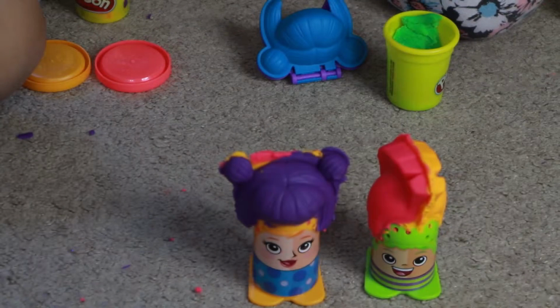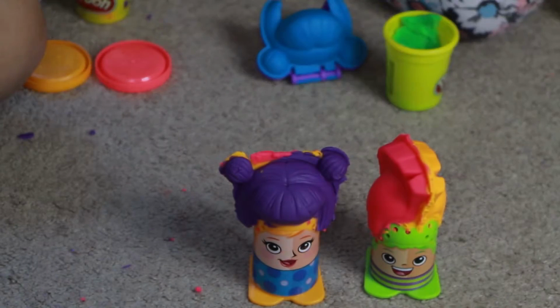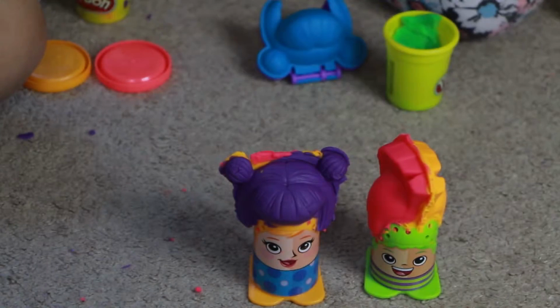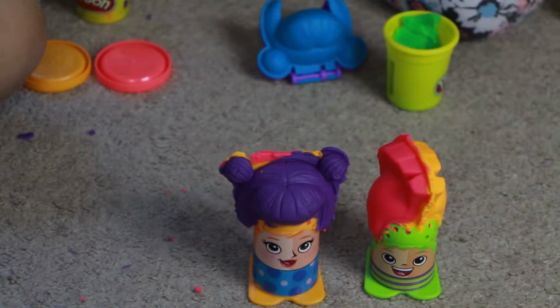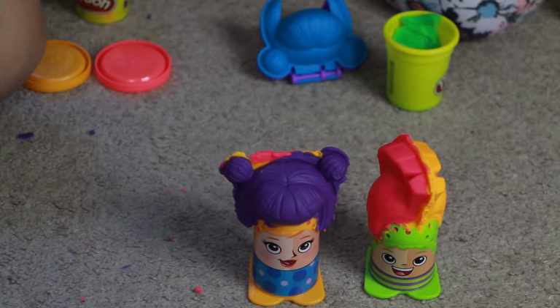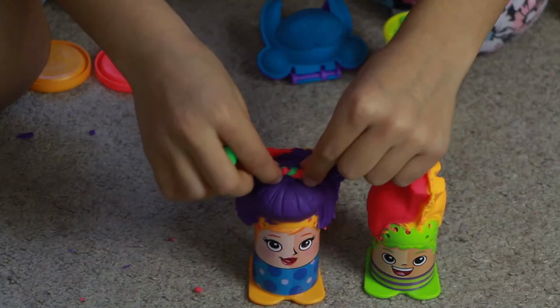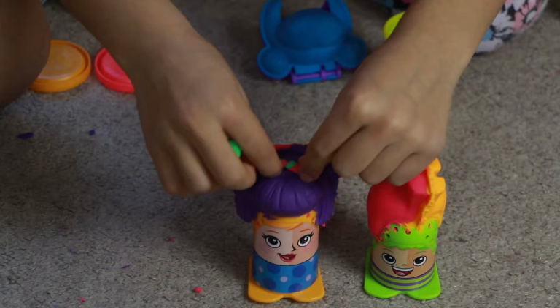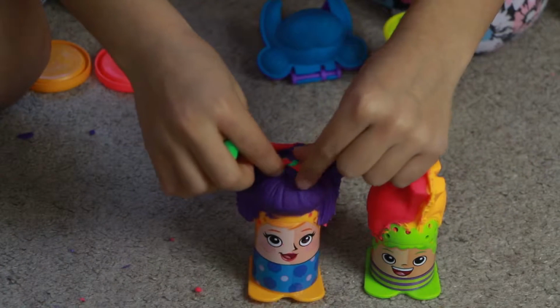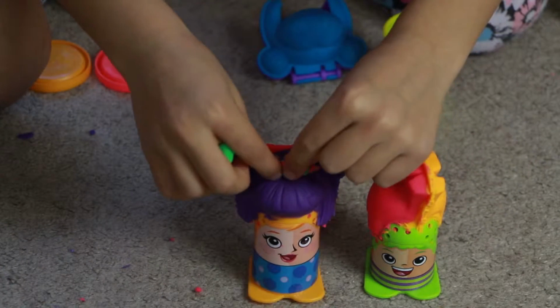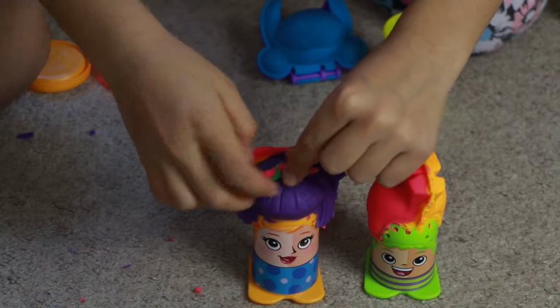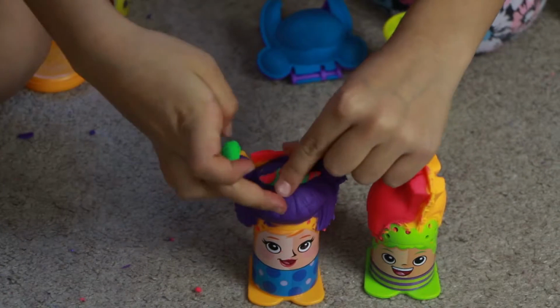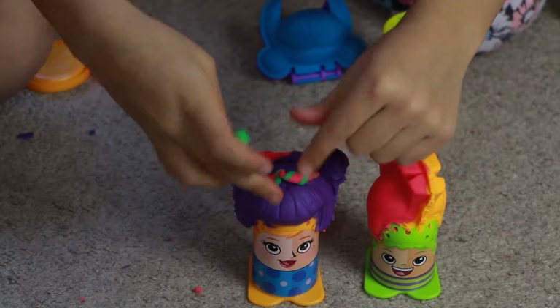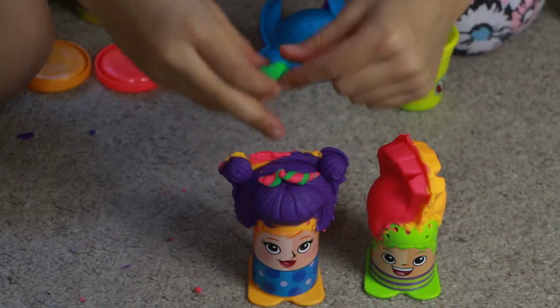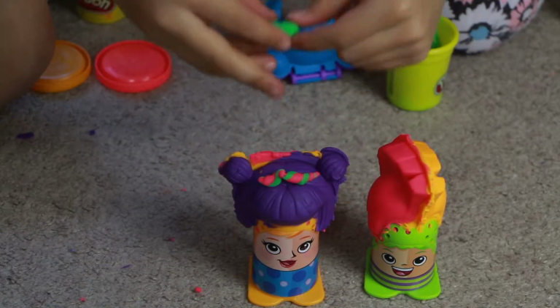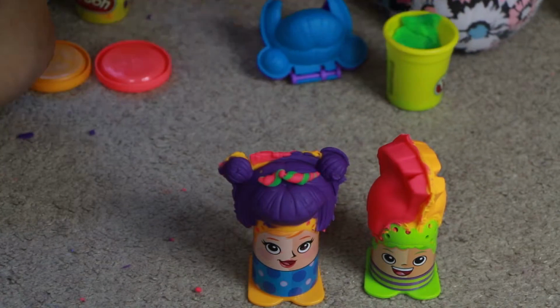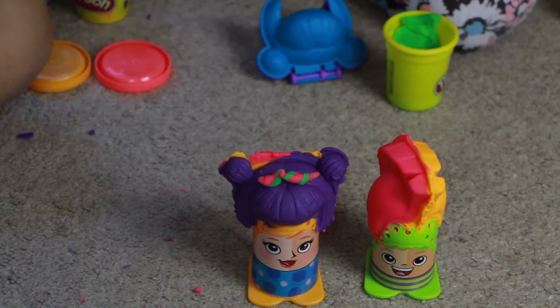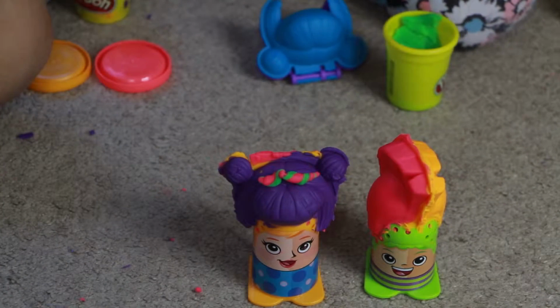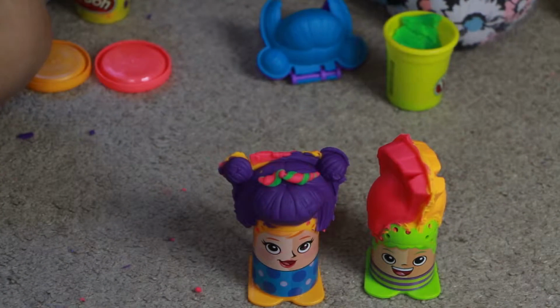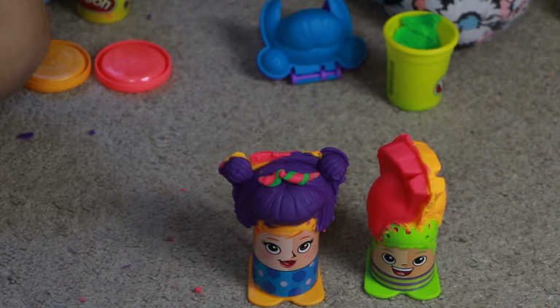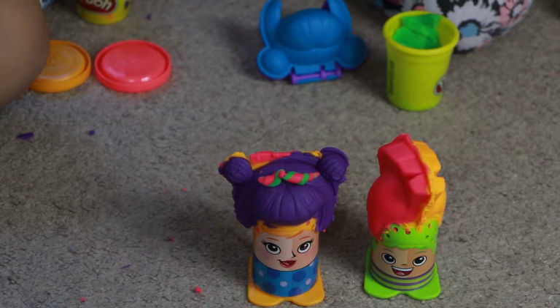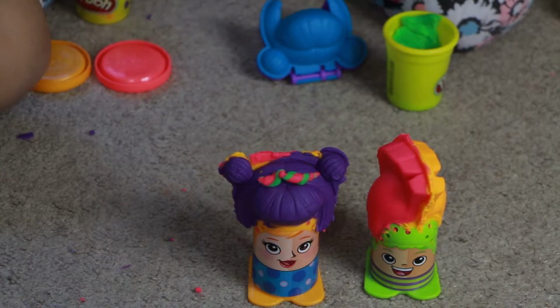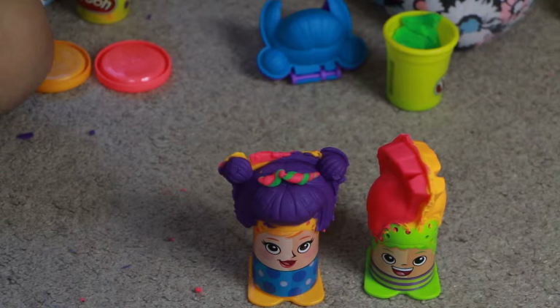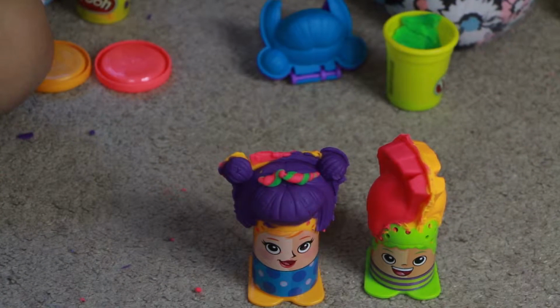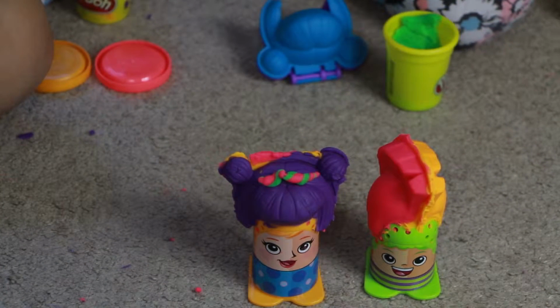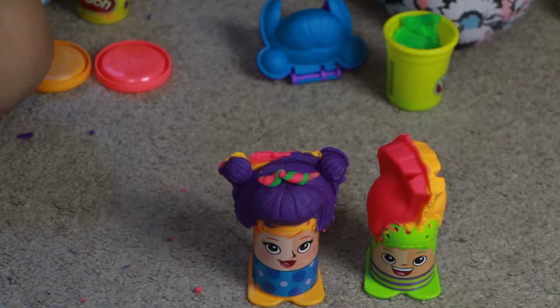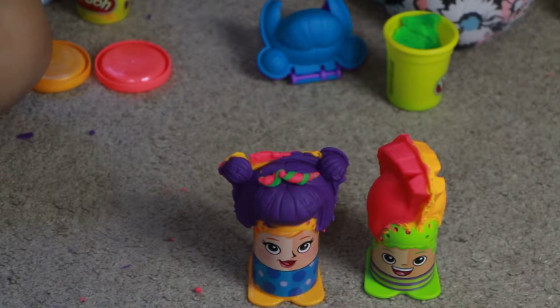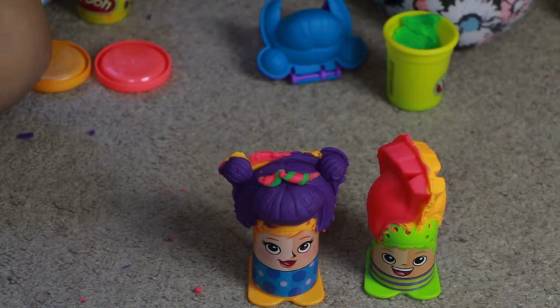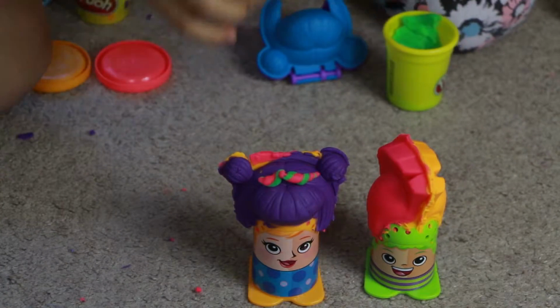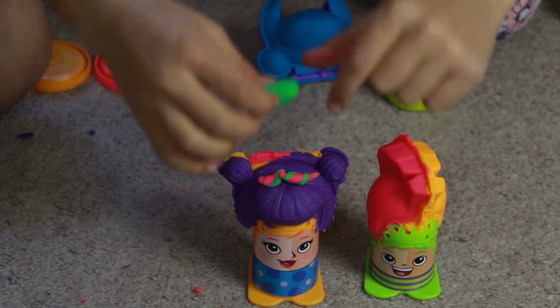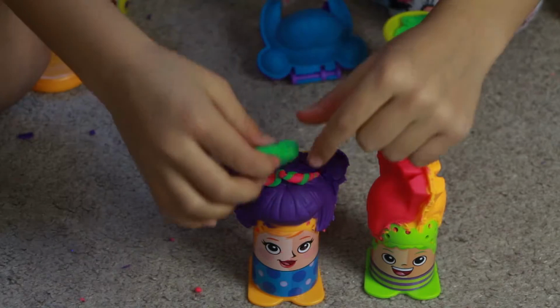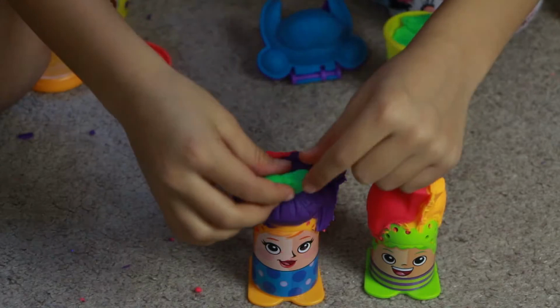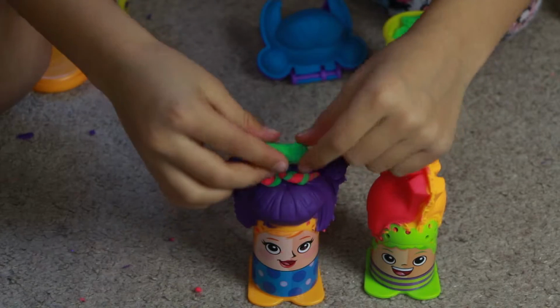Wow, actually you did it! I made a bow — a green bow!